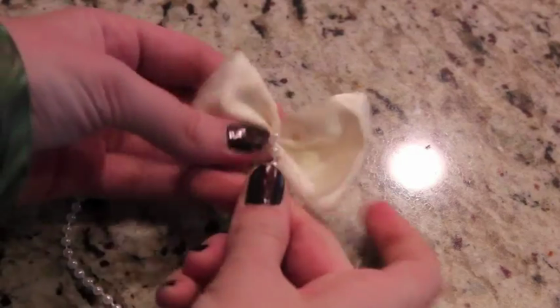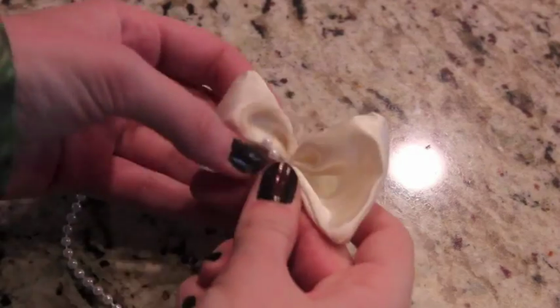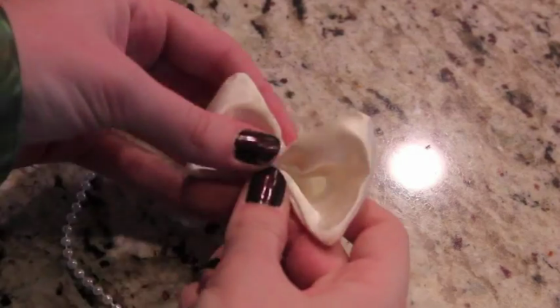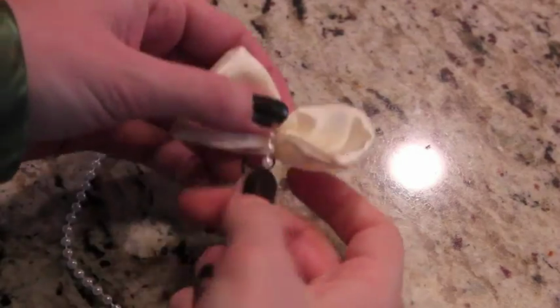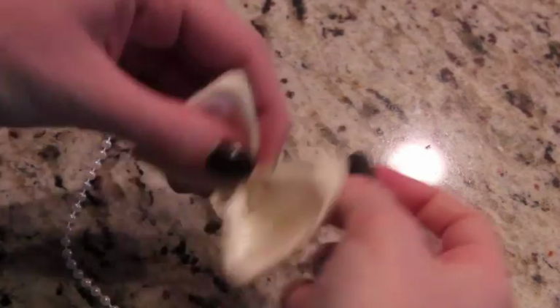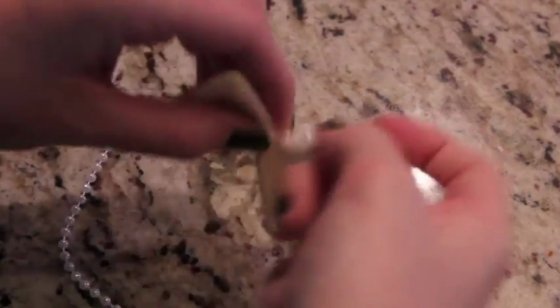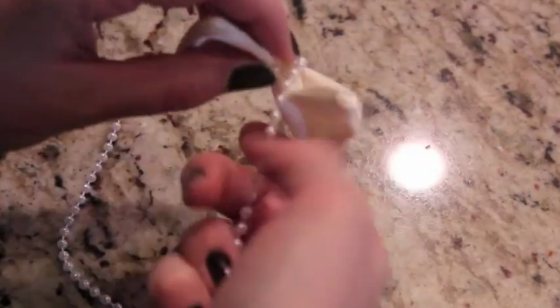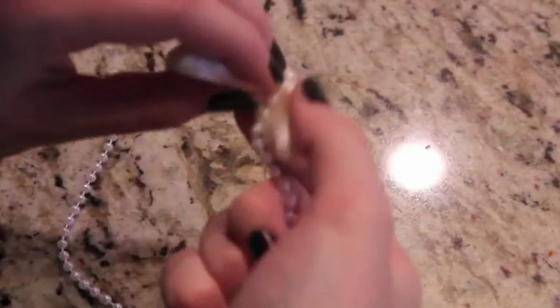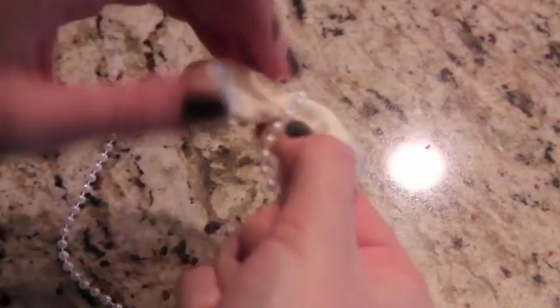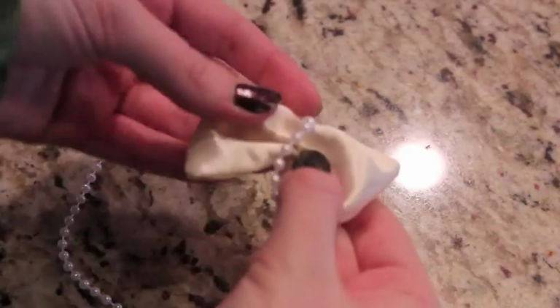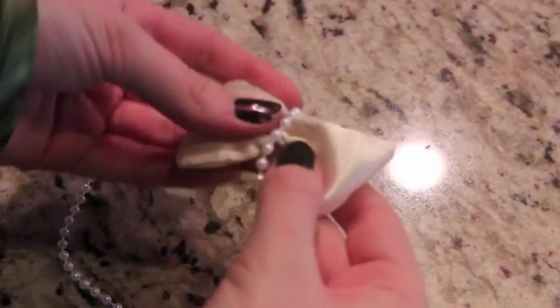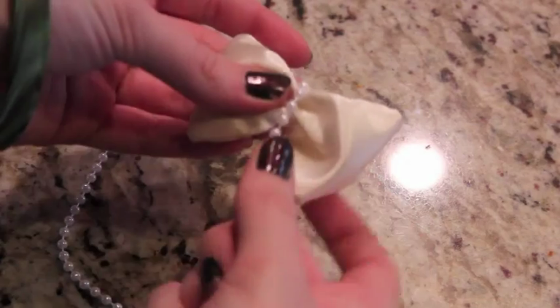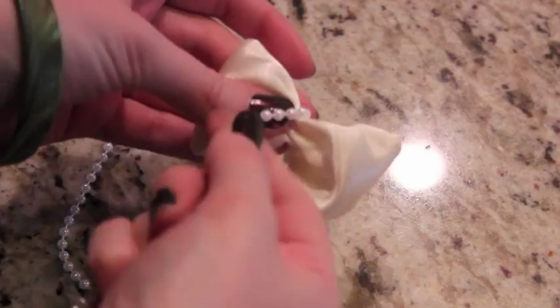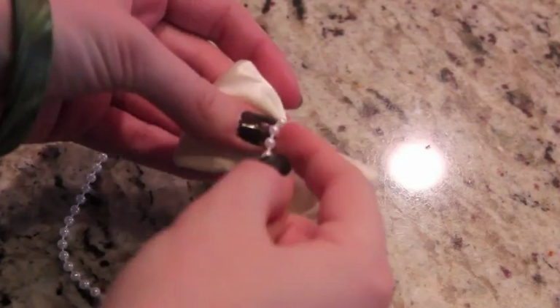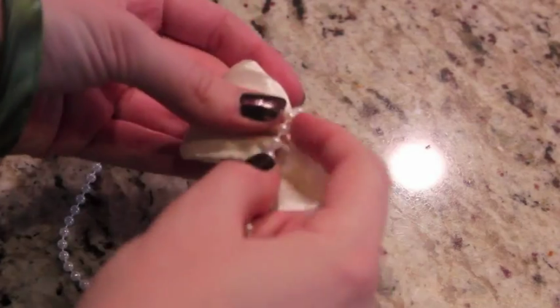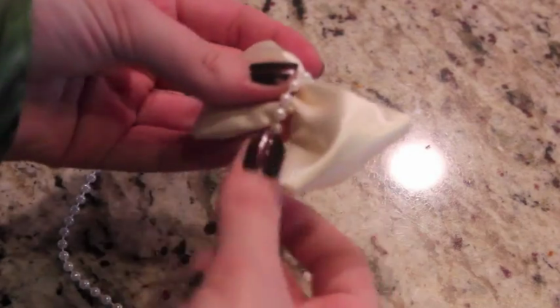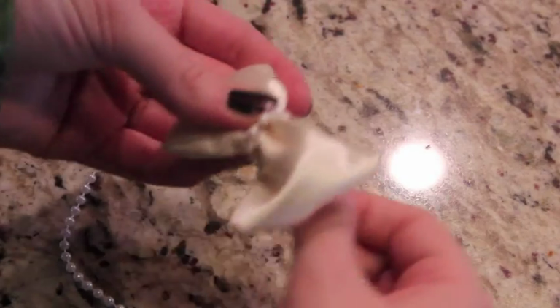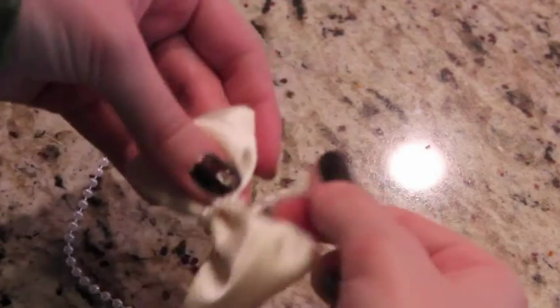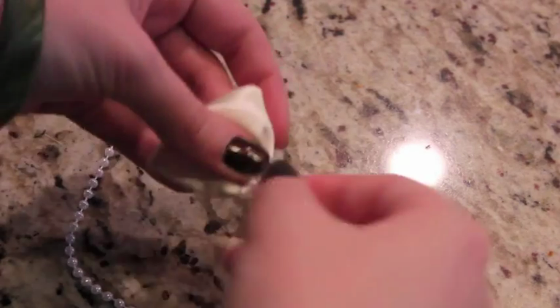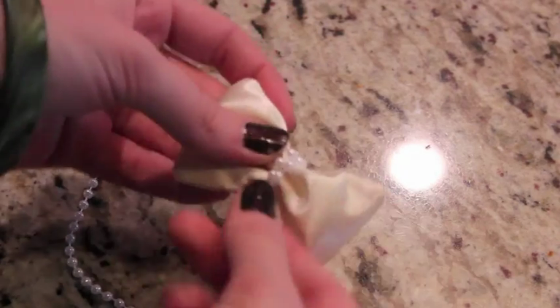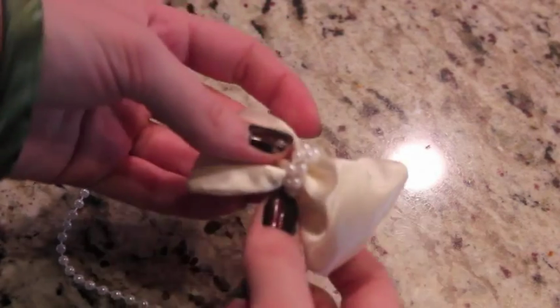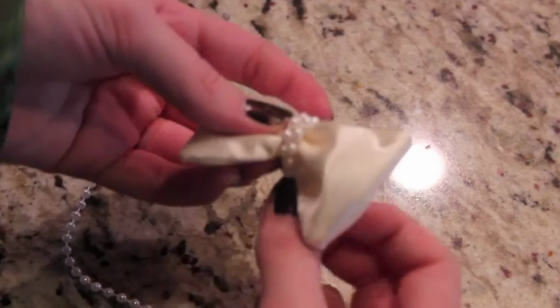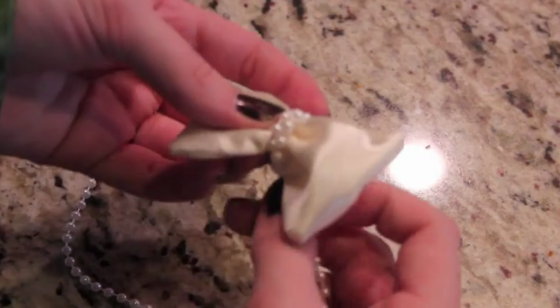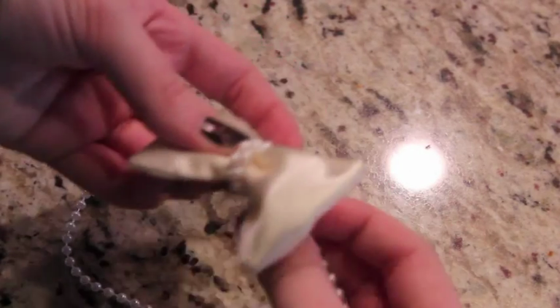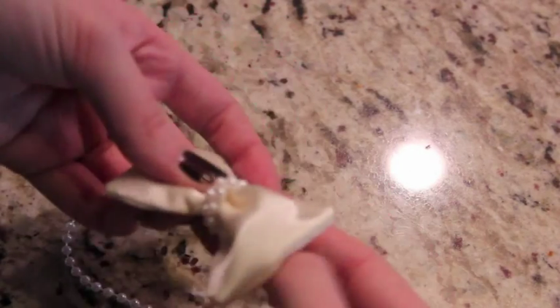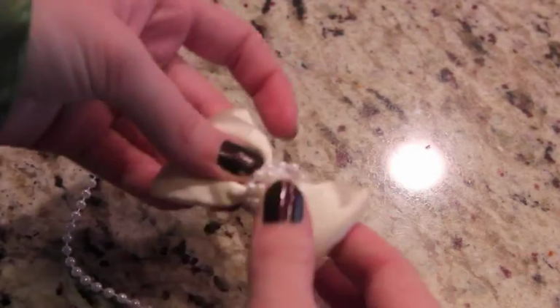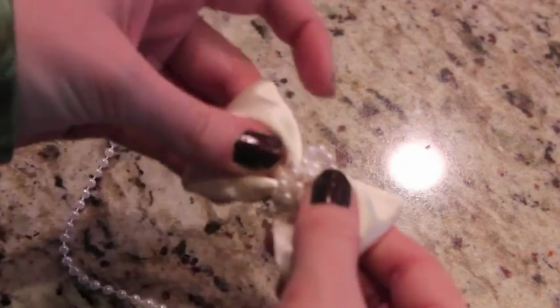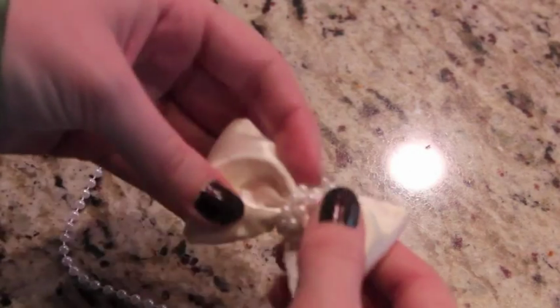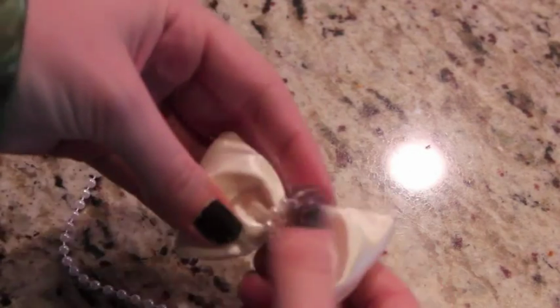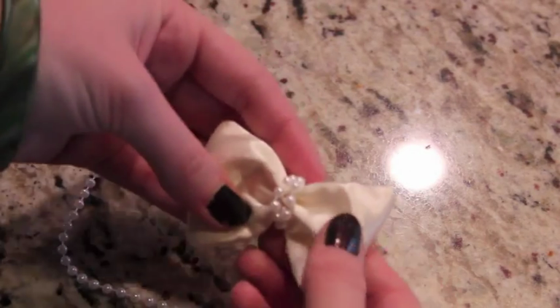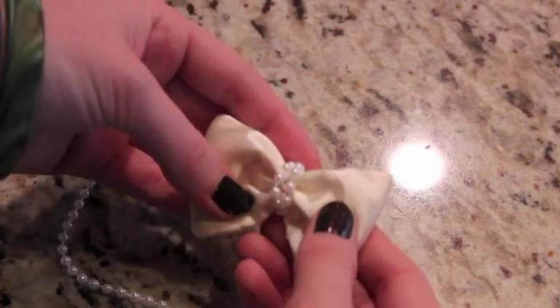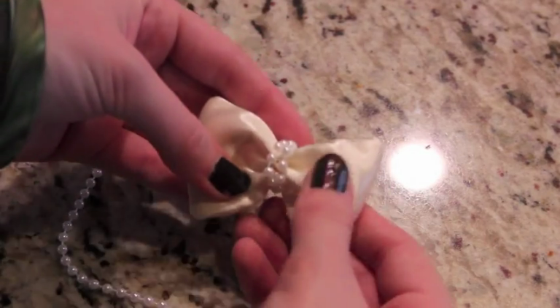I'm wrapping this string of faux pearls around the front a couple of times just to make it look a little bit more elegant.